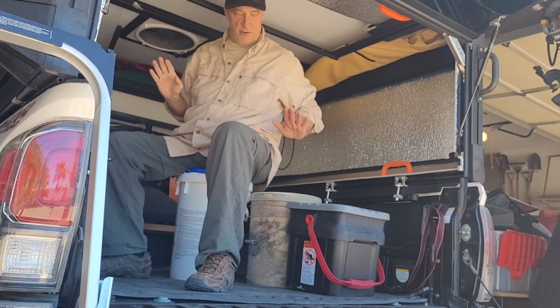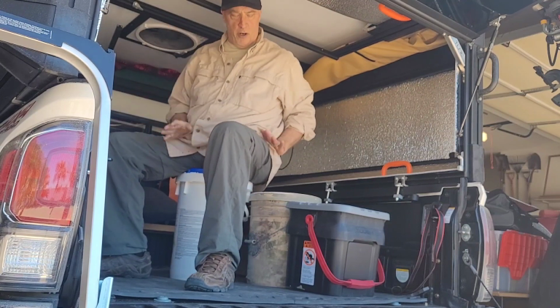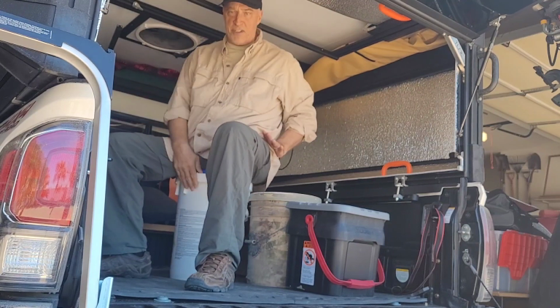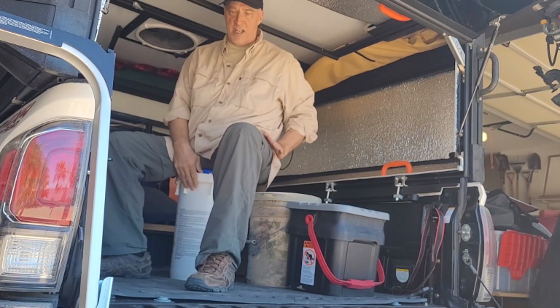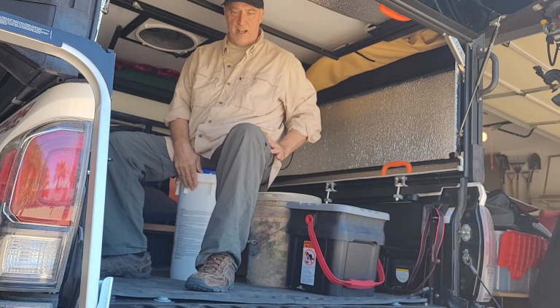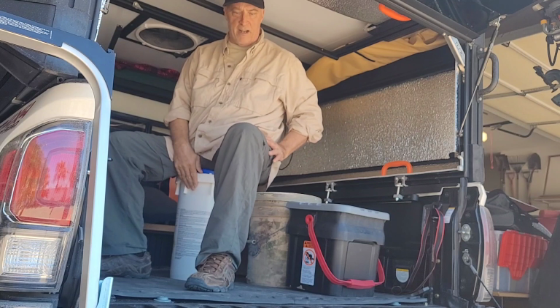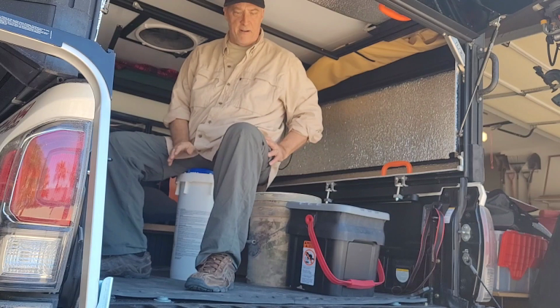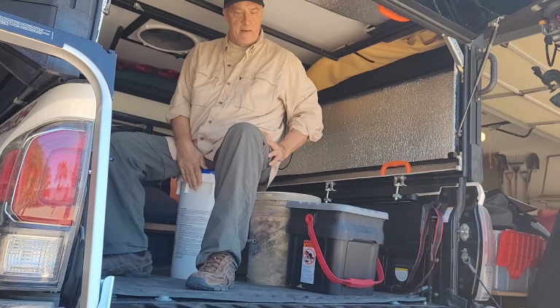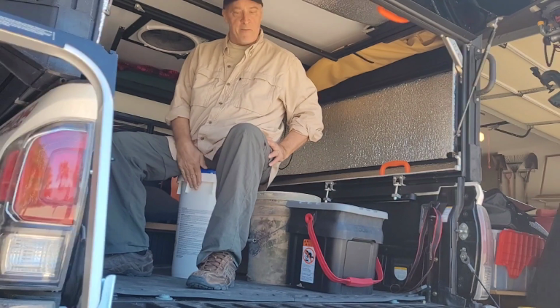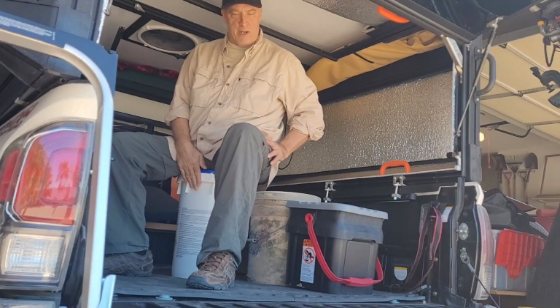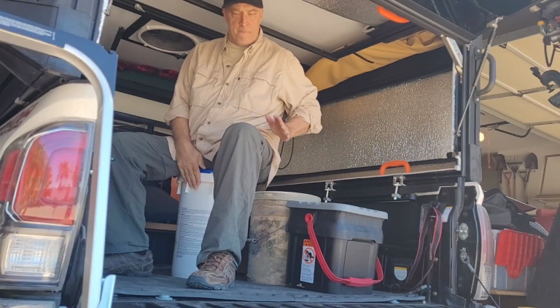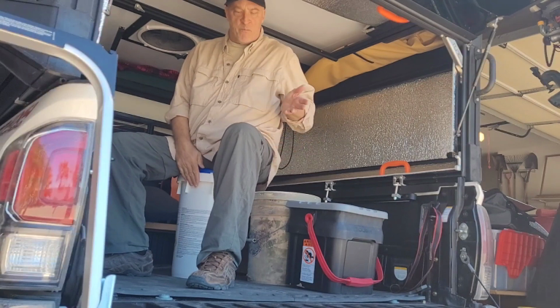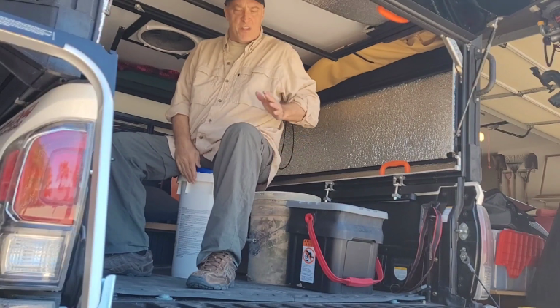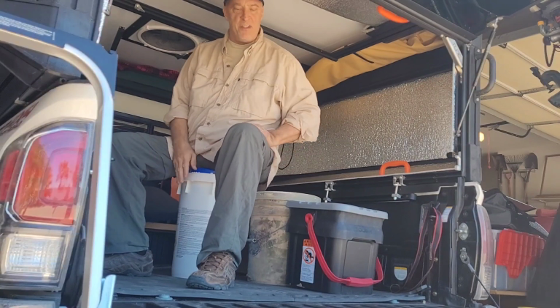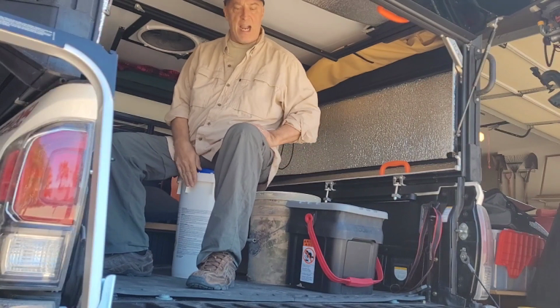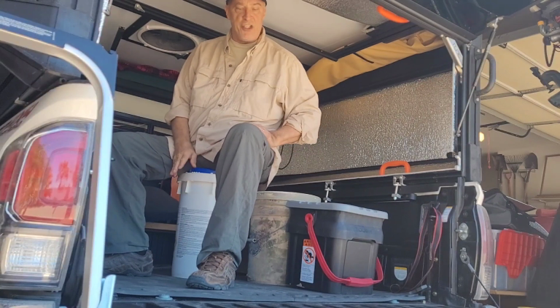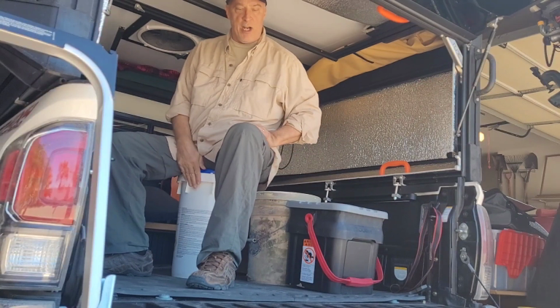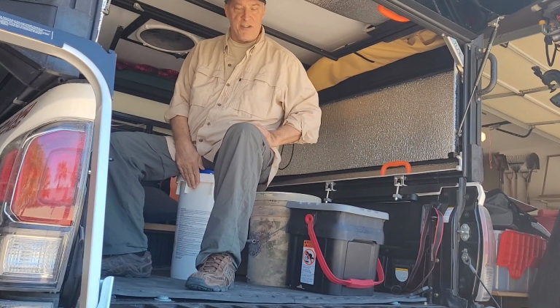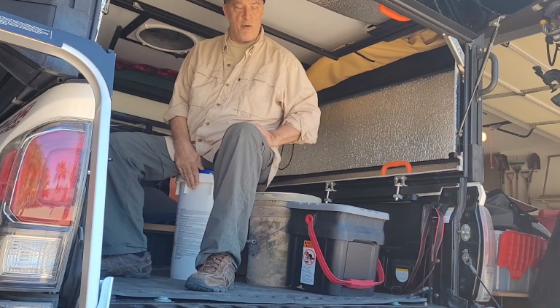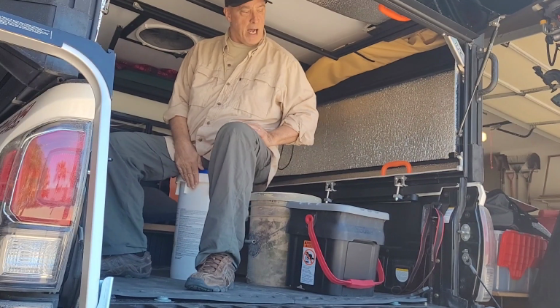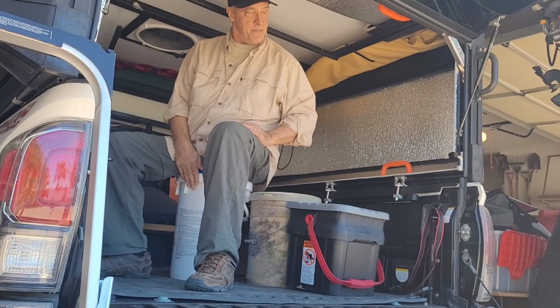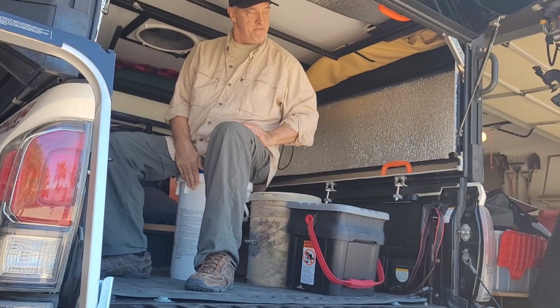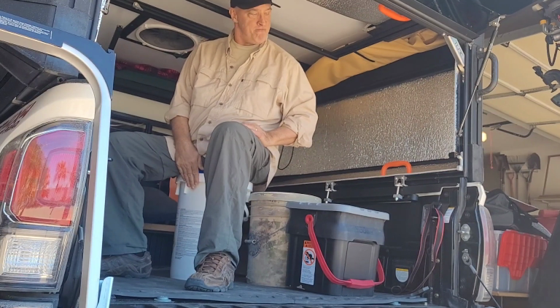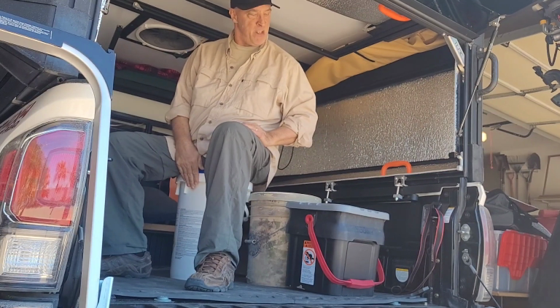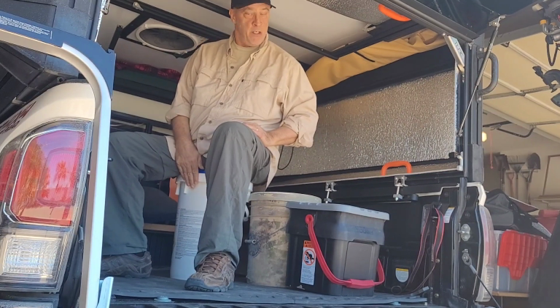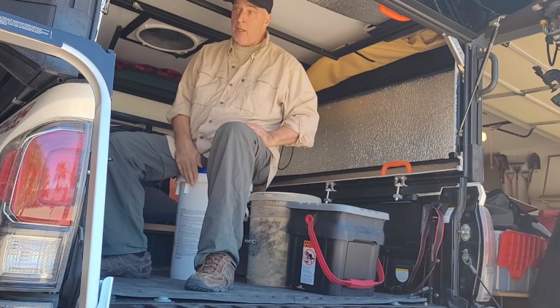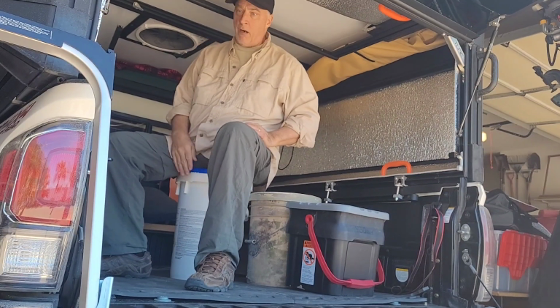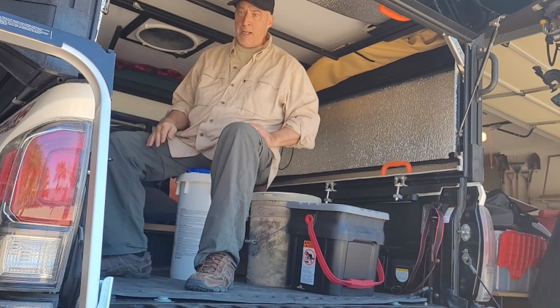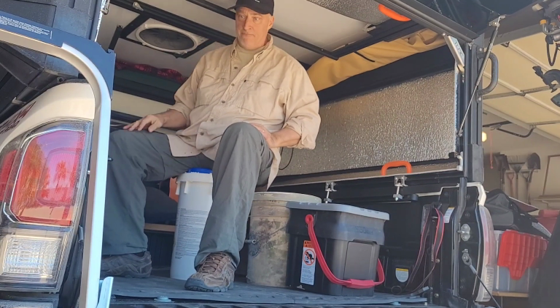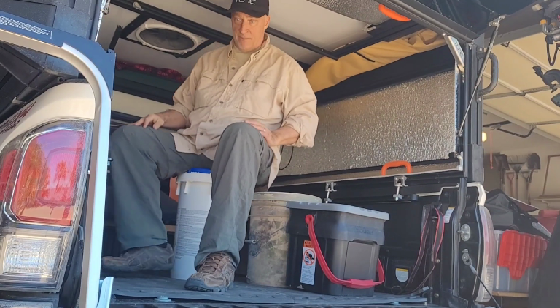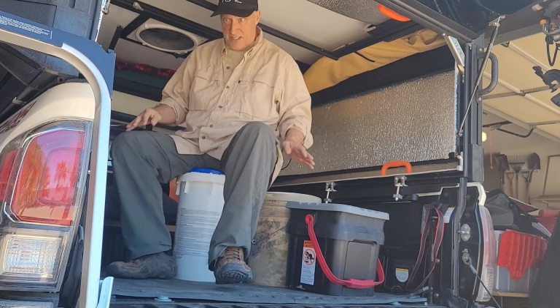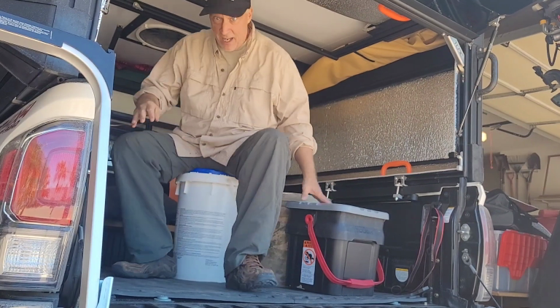So normal seating height from a dining chair is too high. That's it.